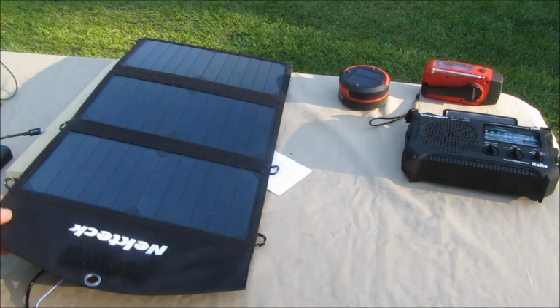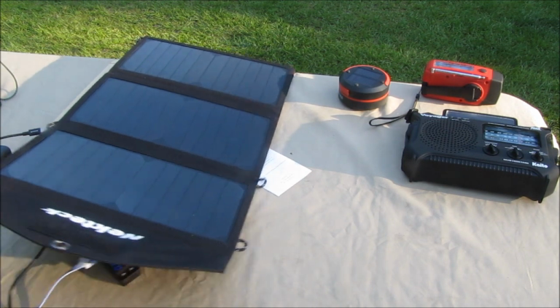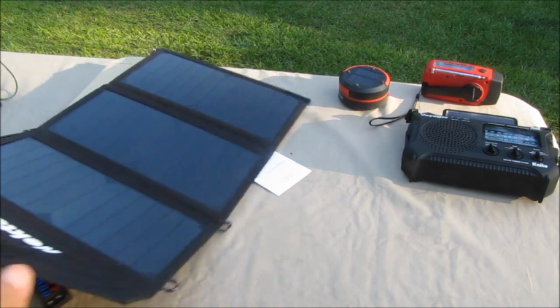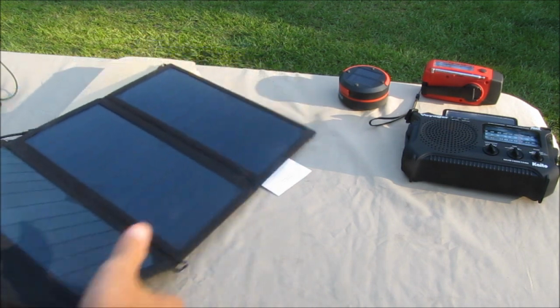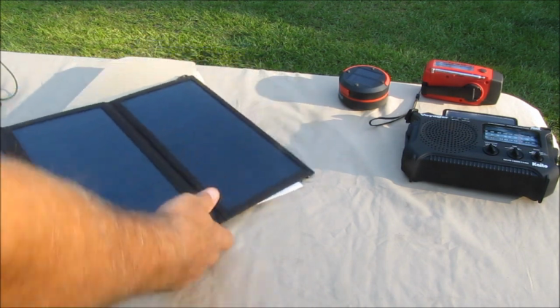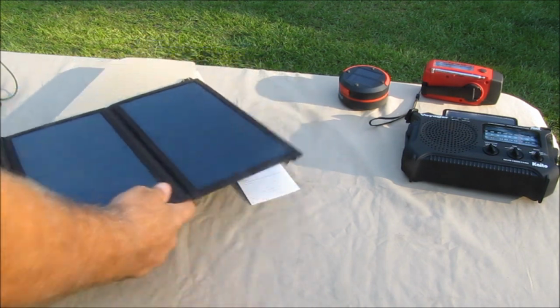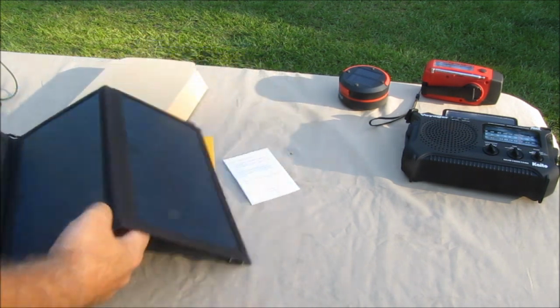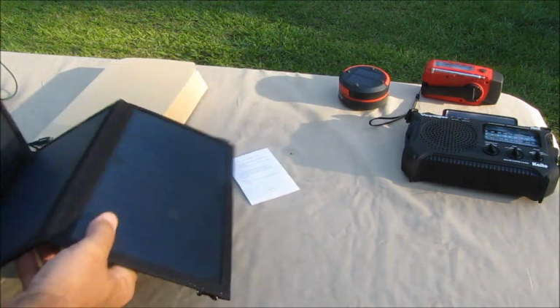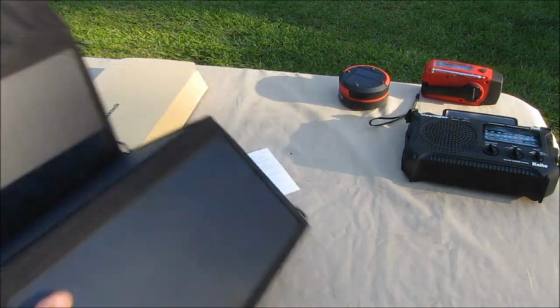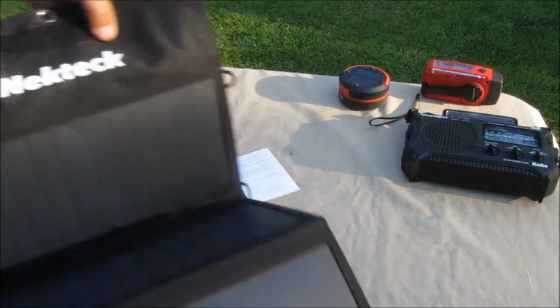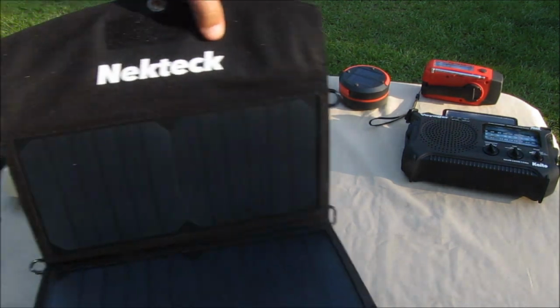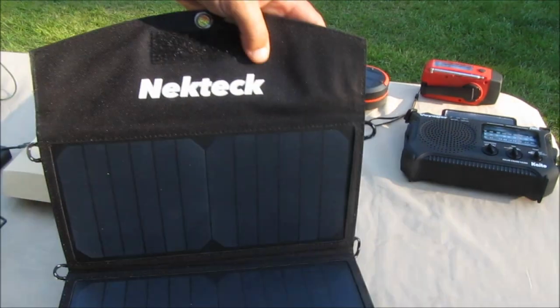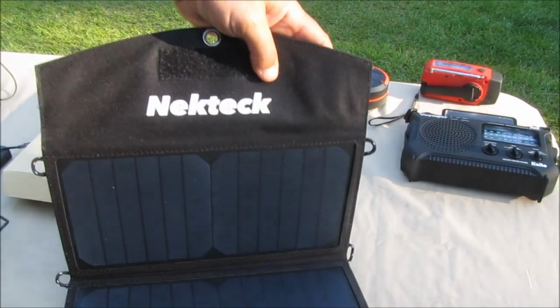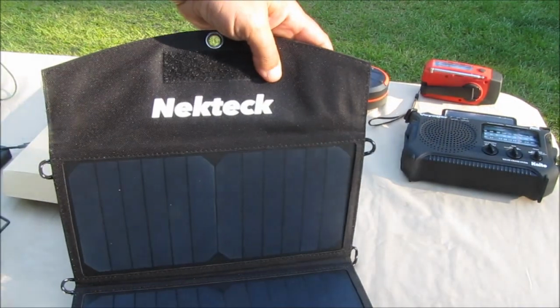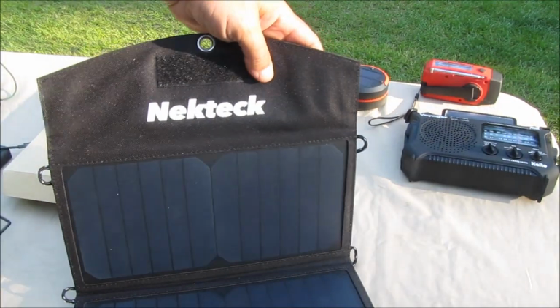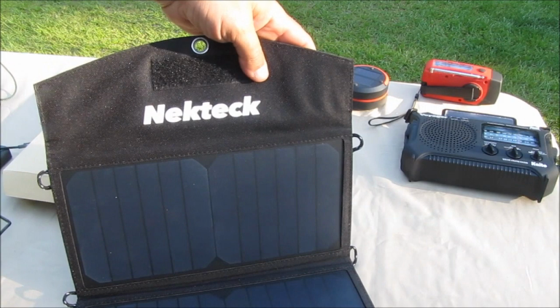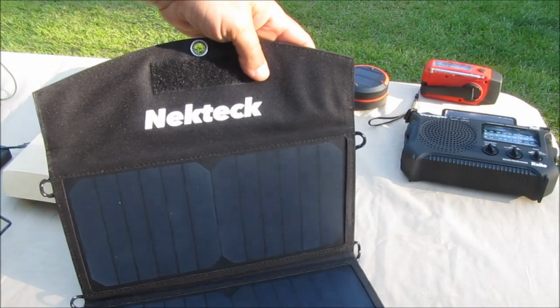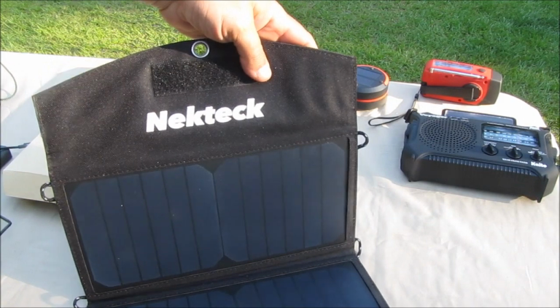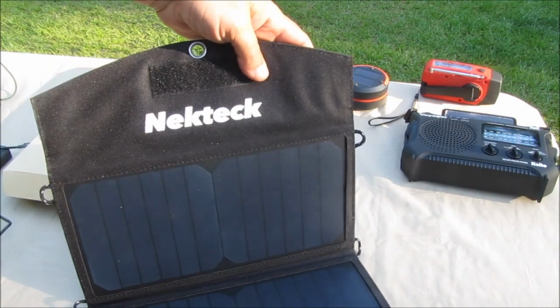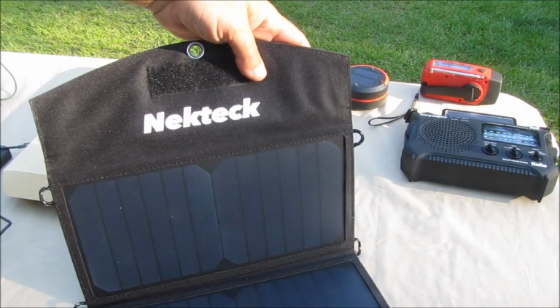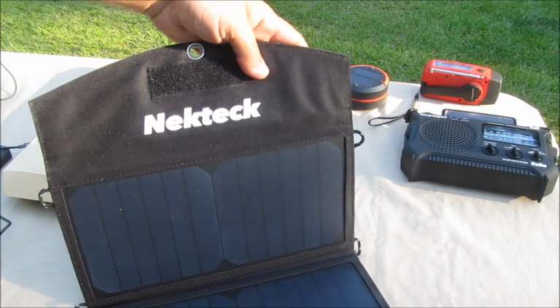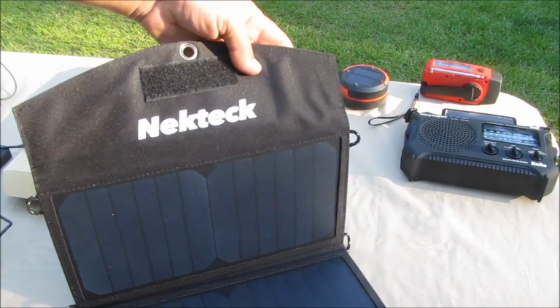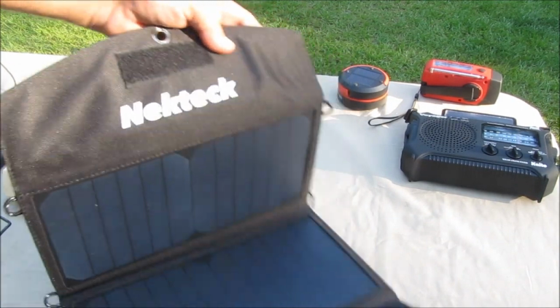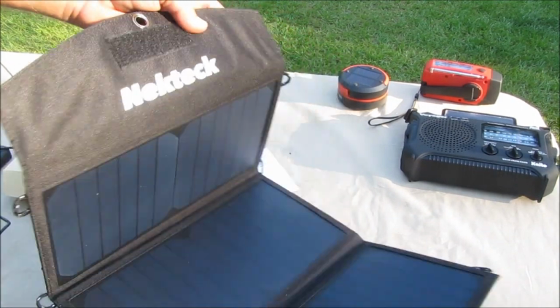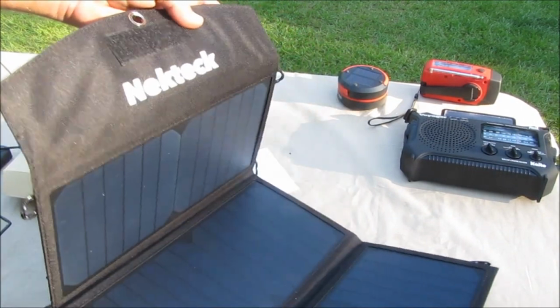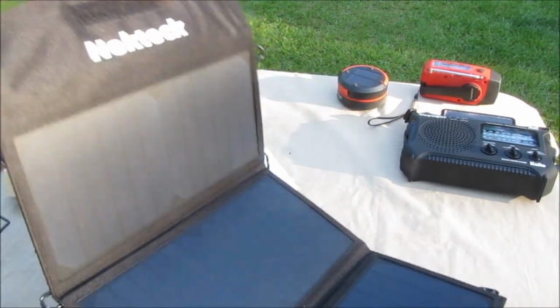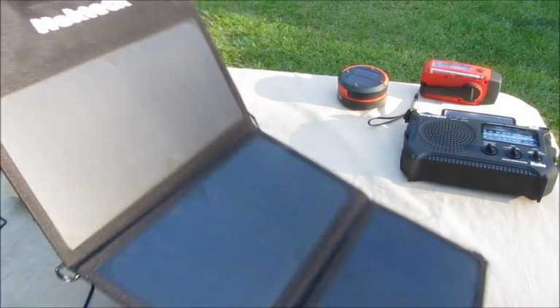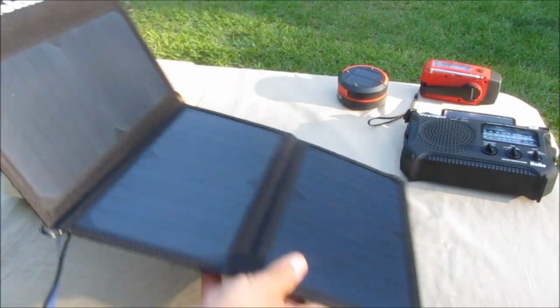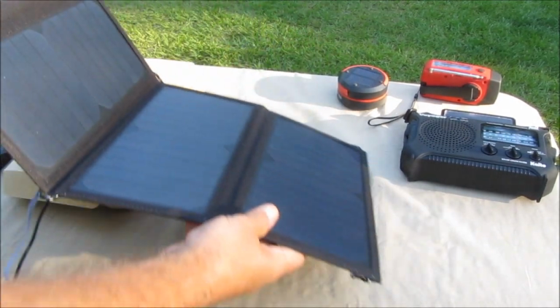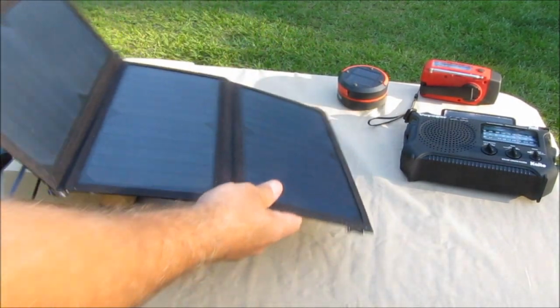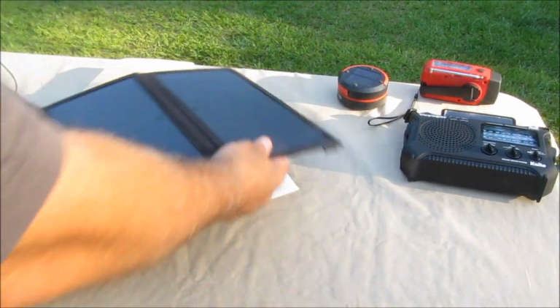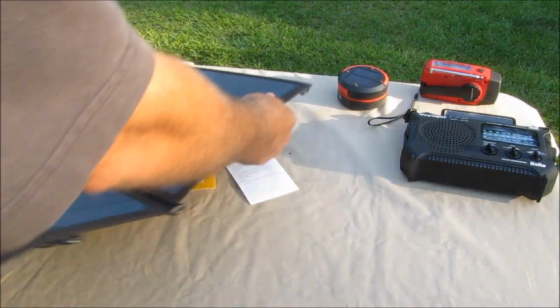One is this — I hope I pronounced that right — Neek-Tek, whatever. It's a 20-watt solar panel.